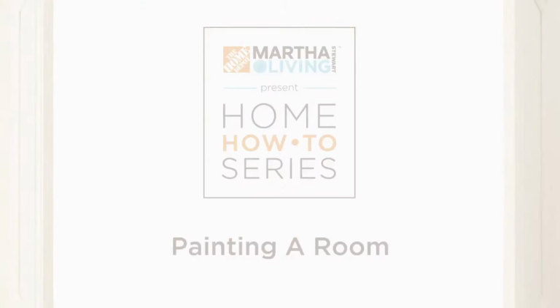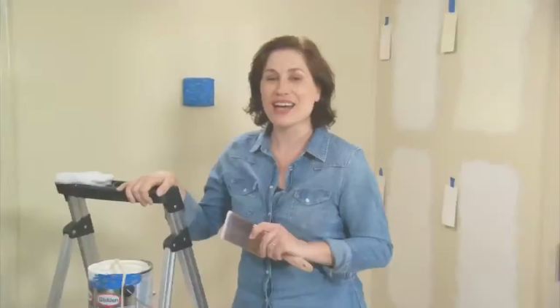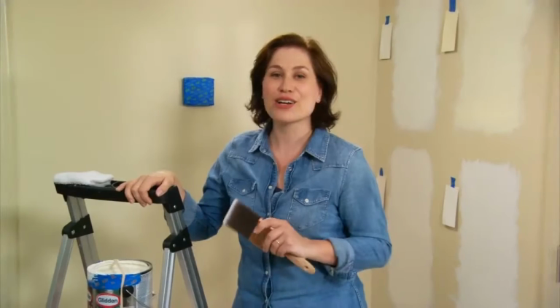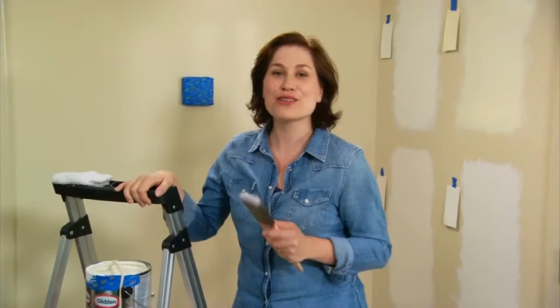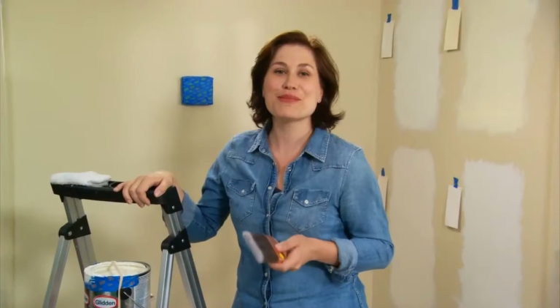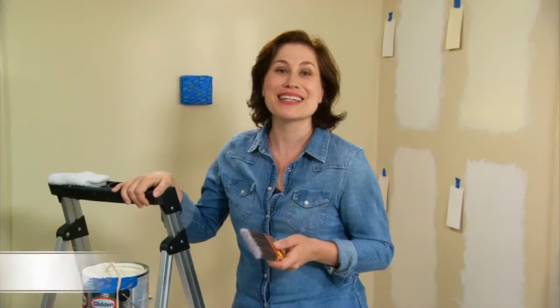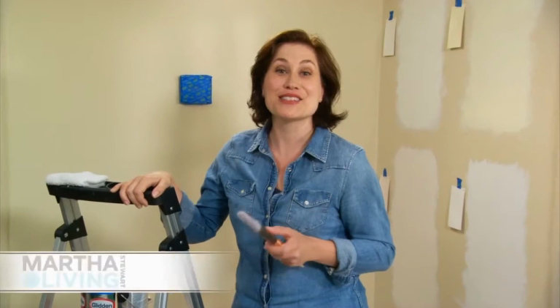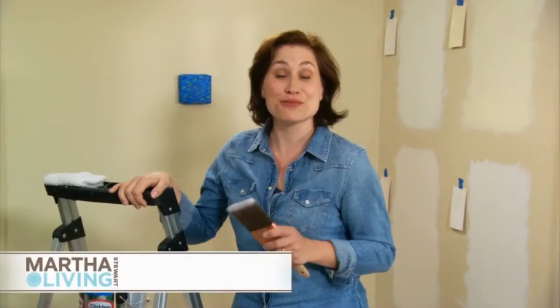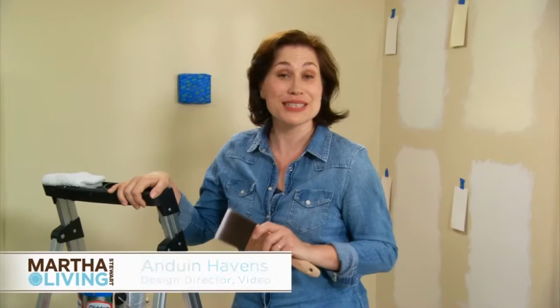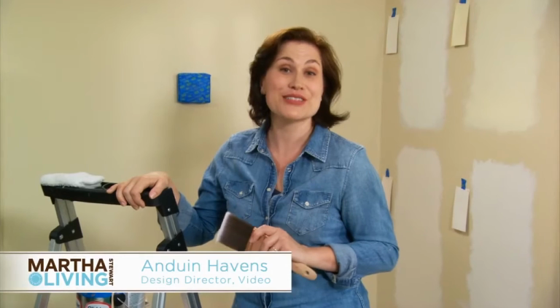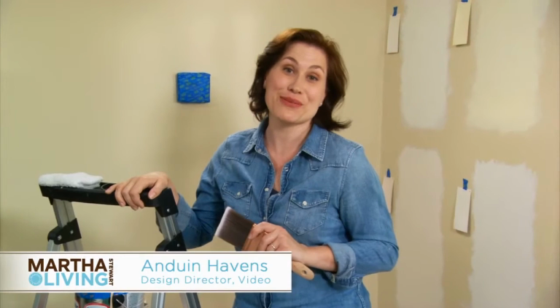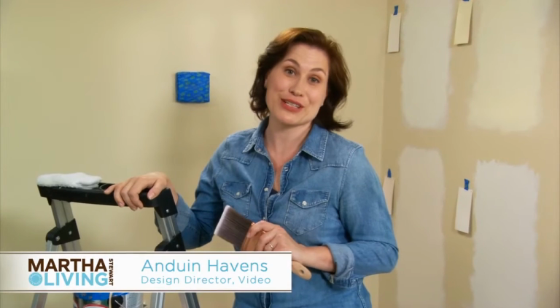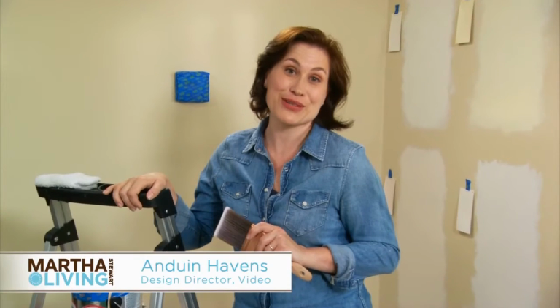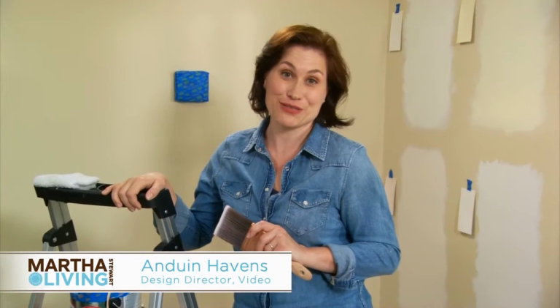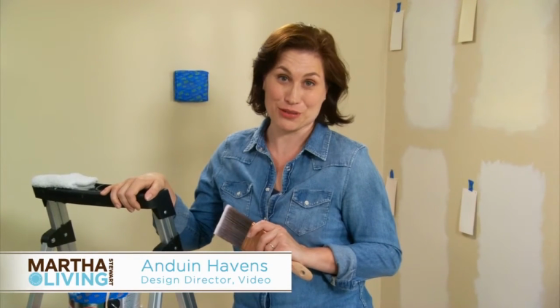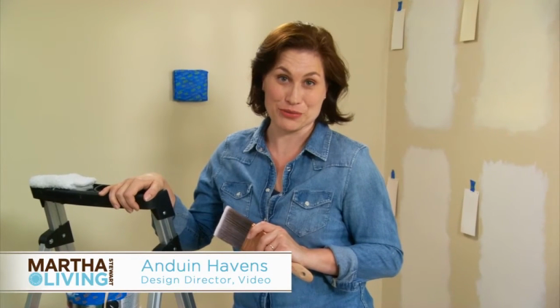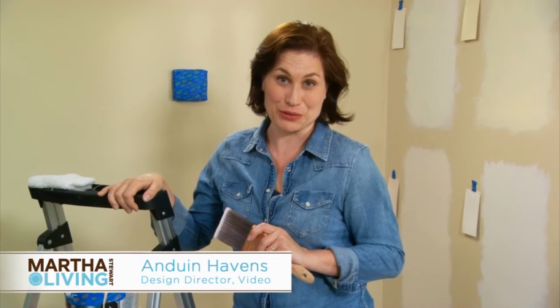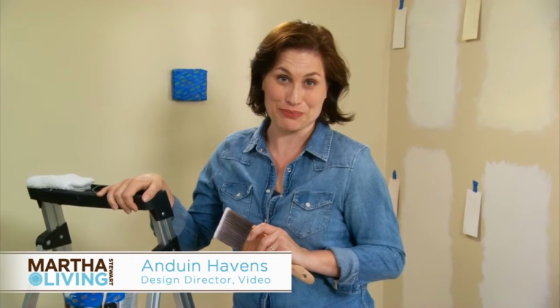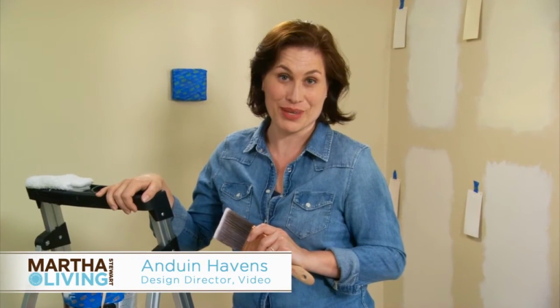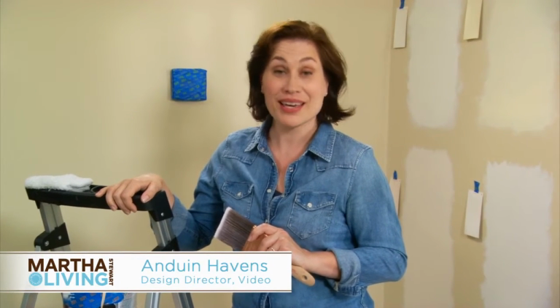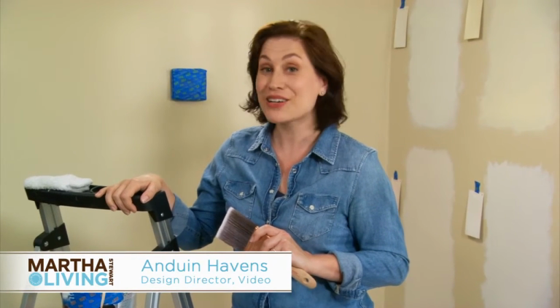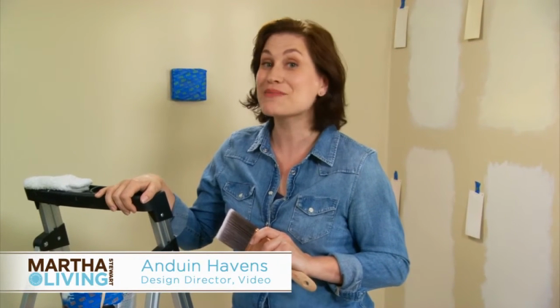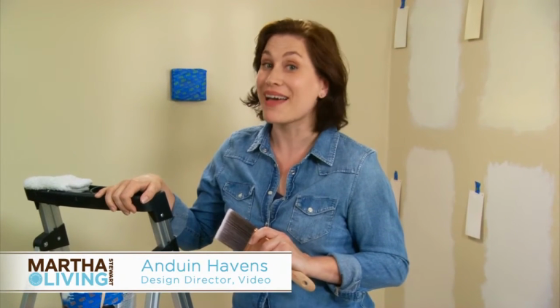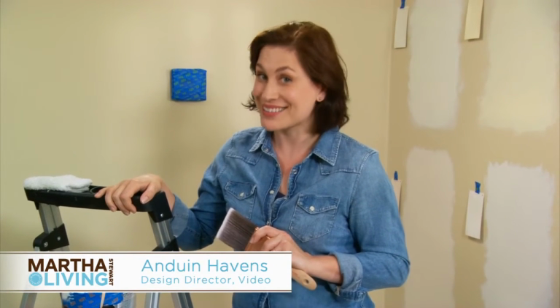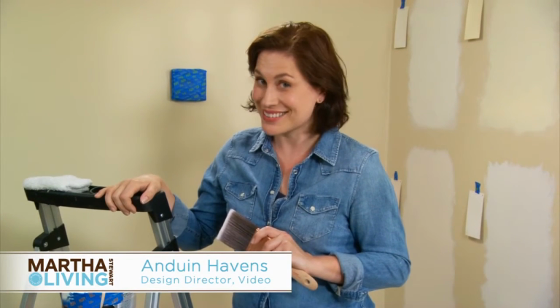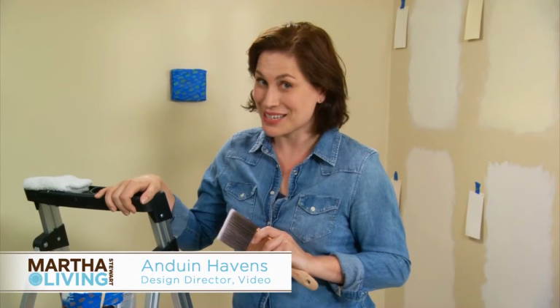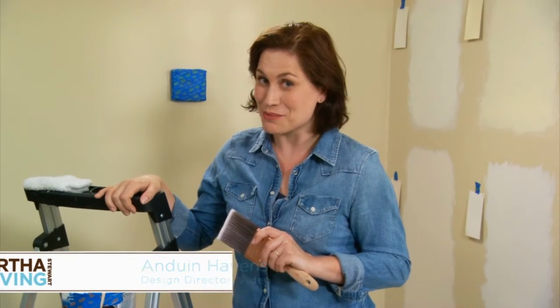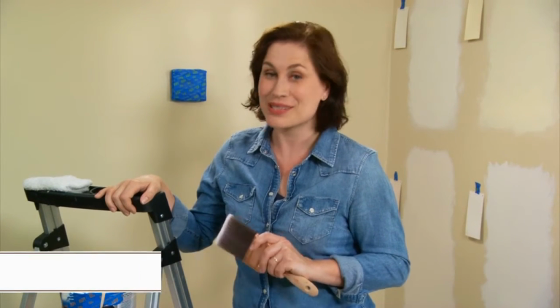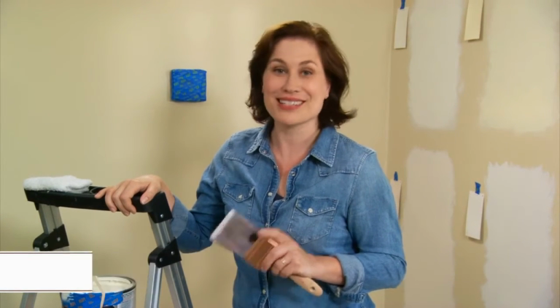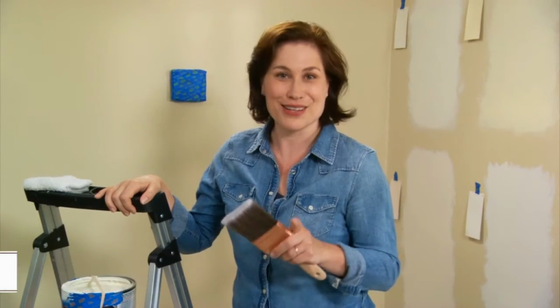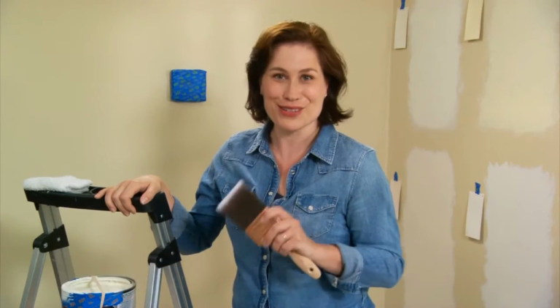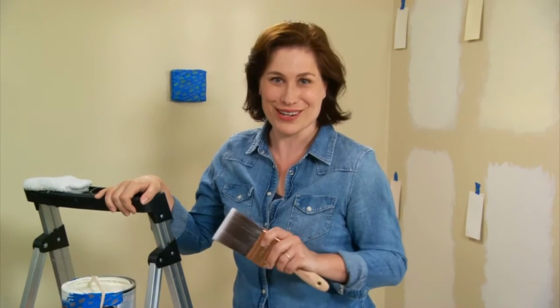A coat of paint is a really great way to transform your room. Here are some excellent tips to get you started.